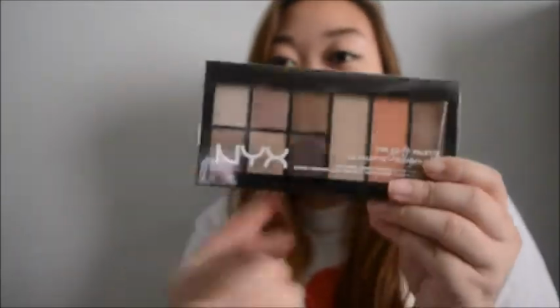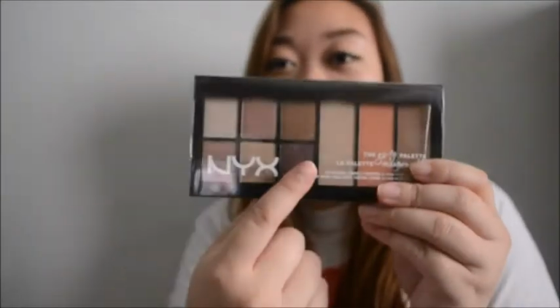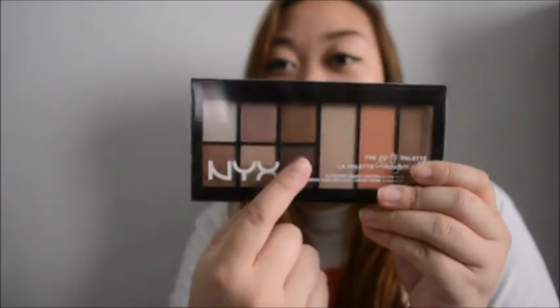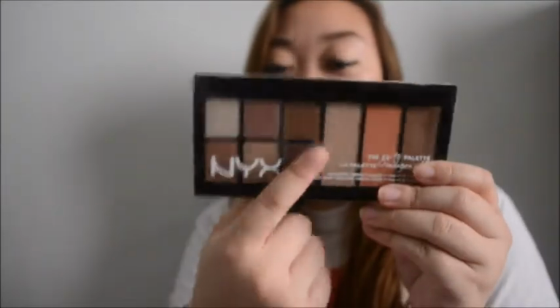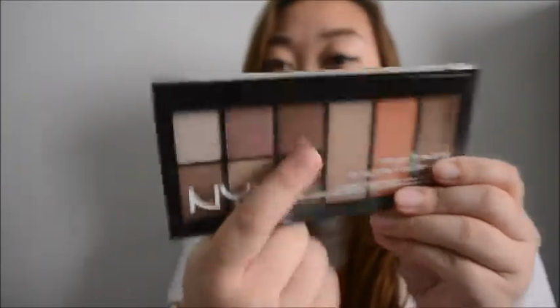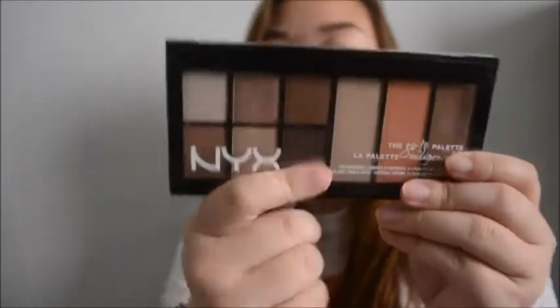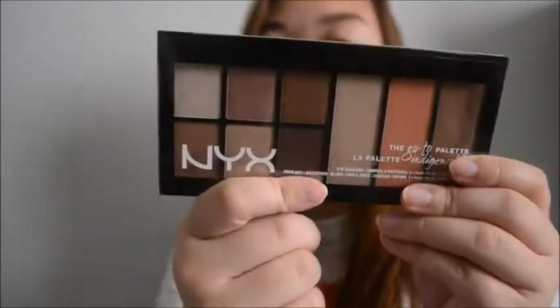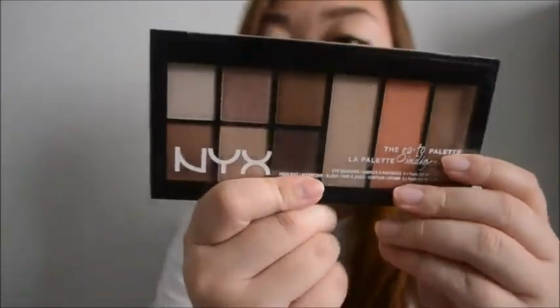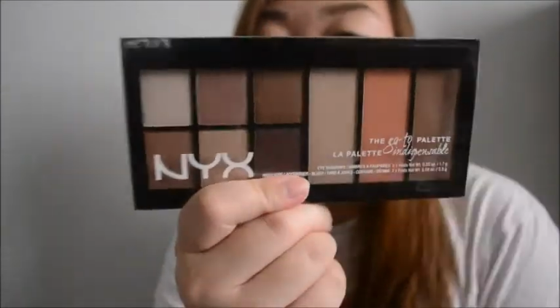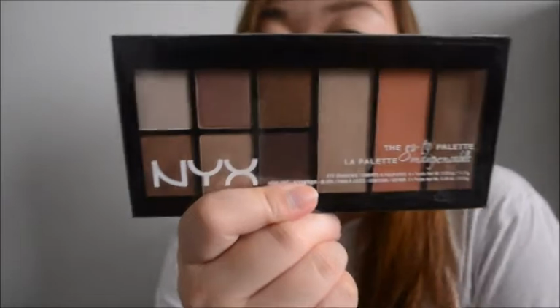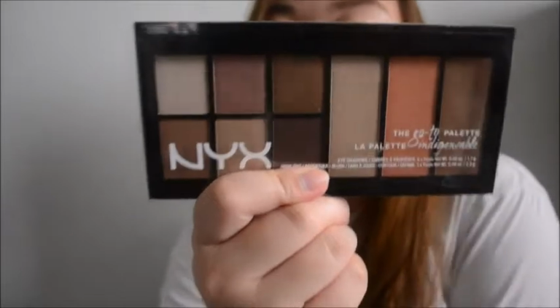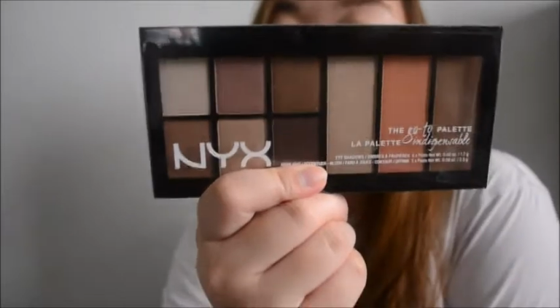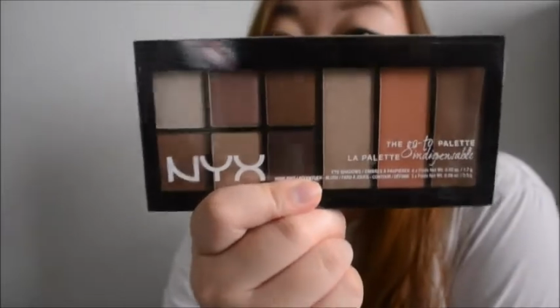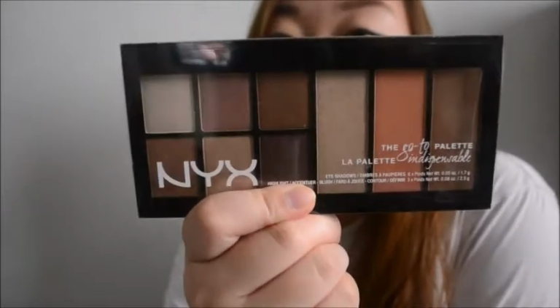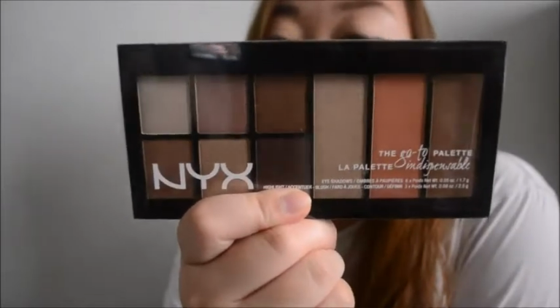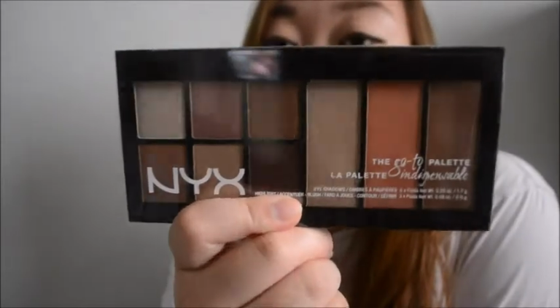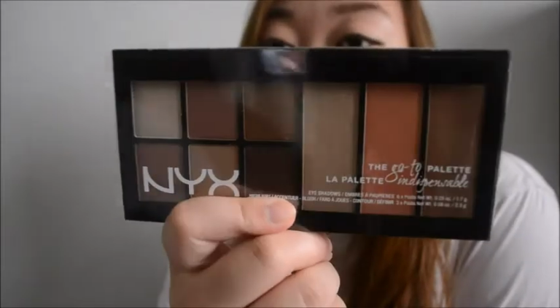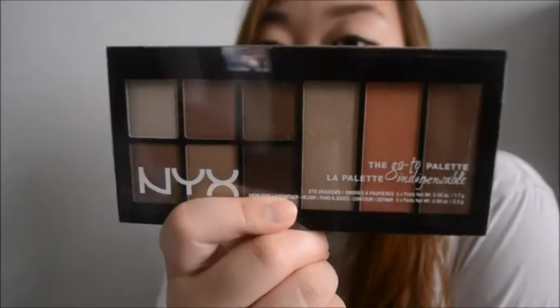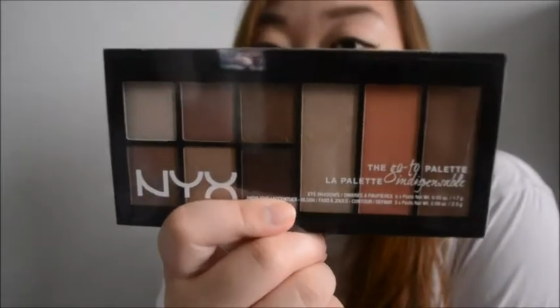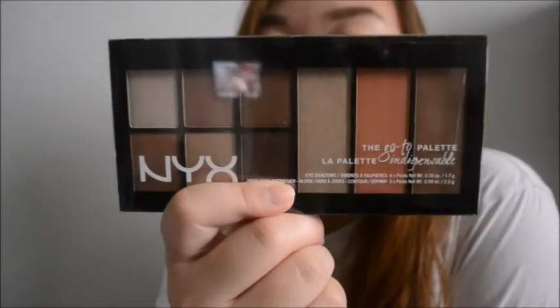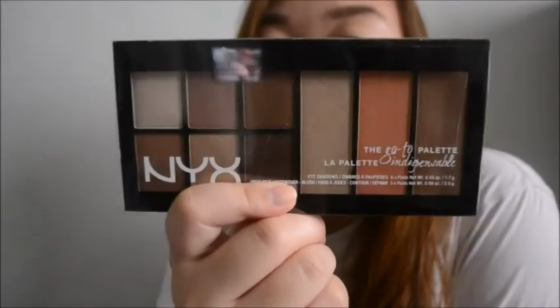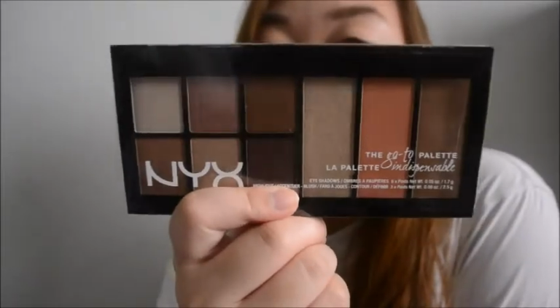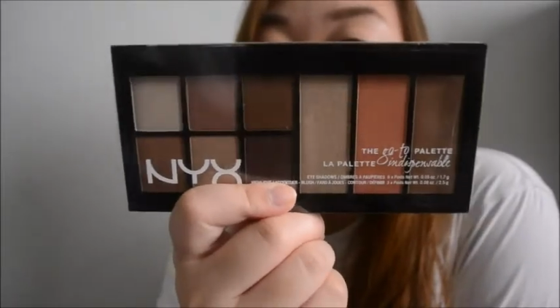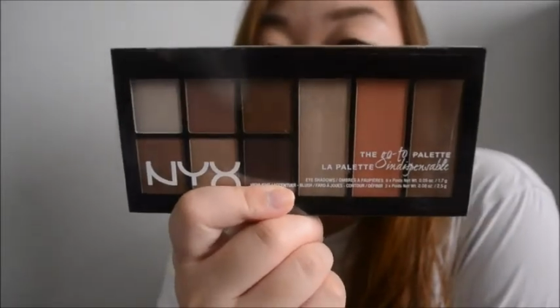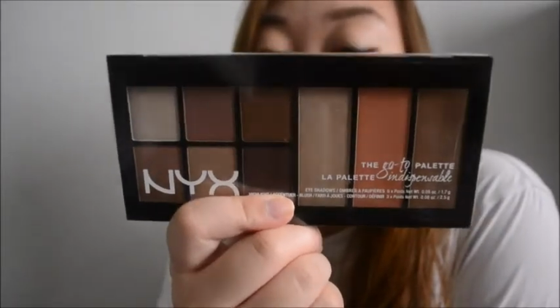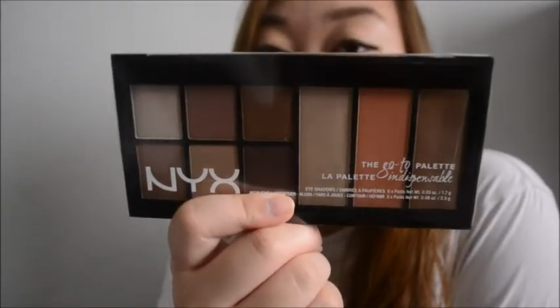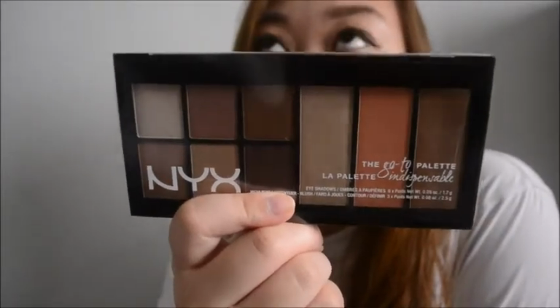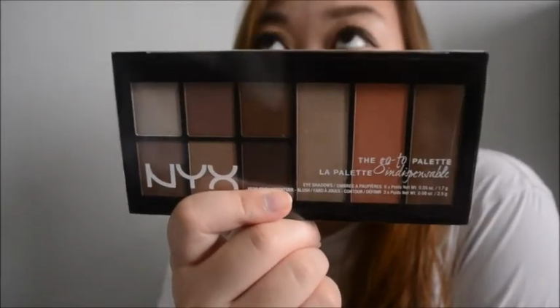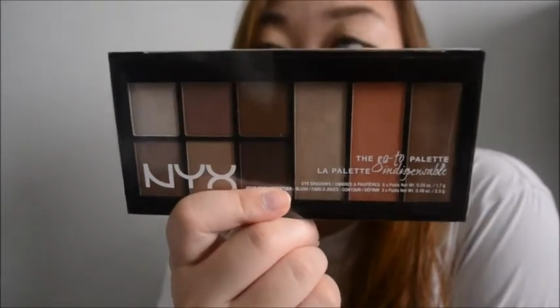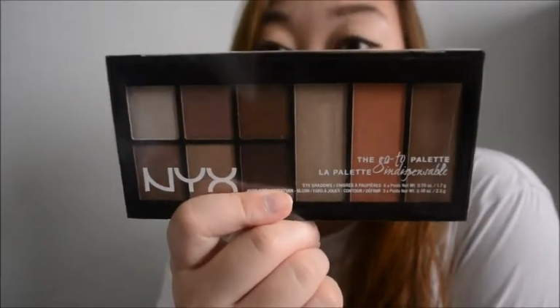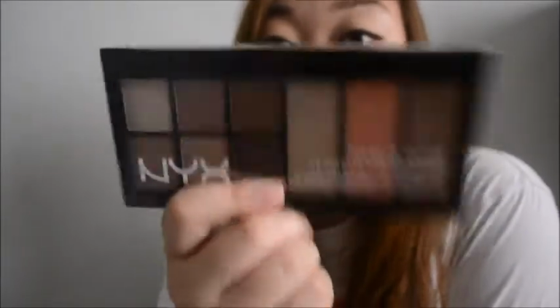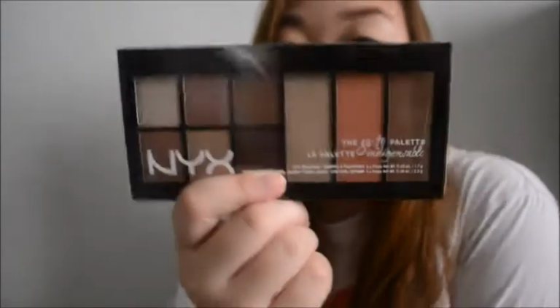I really just like neutral palettes, so I thought I'd give this a try. And this was about $17.